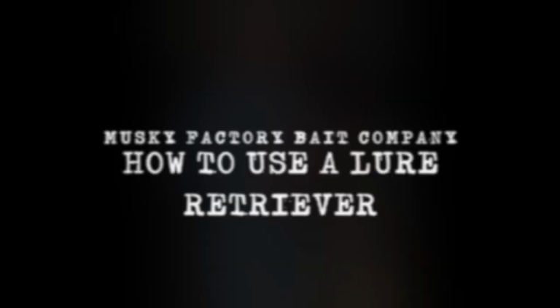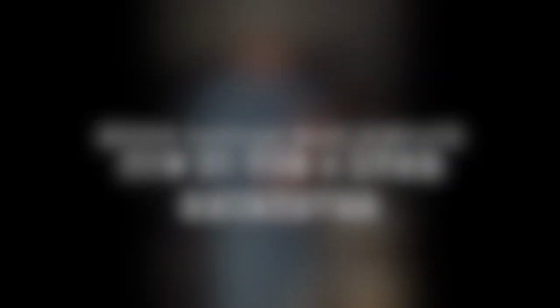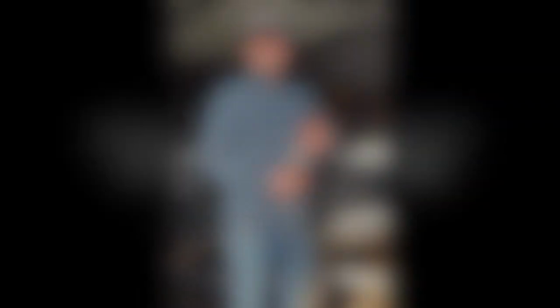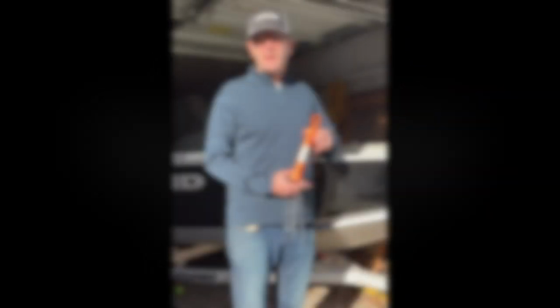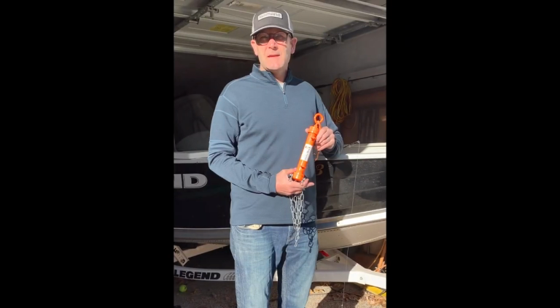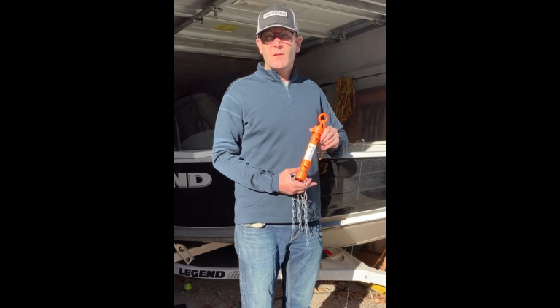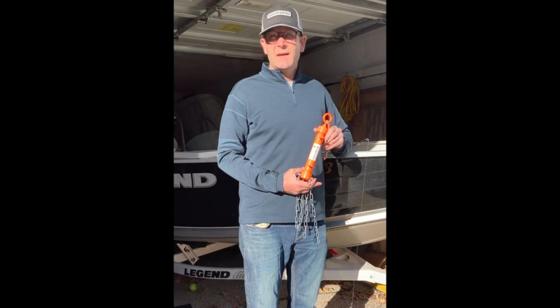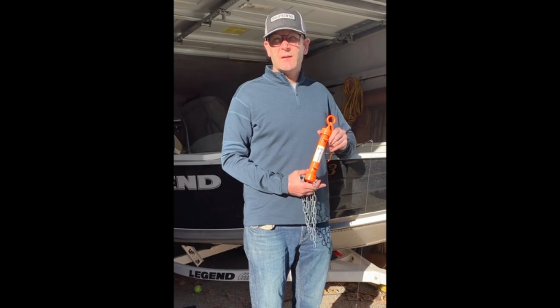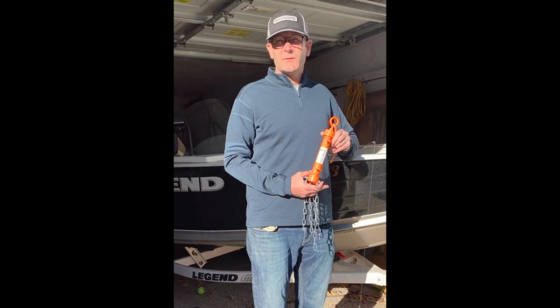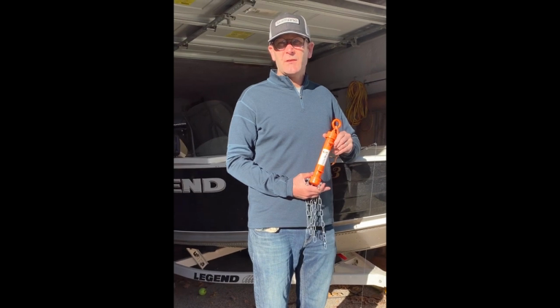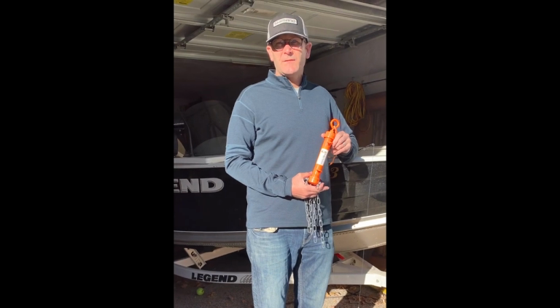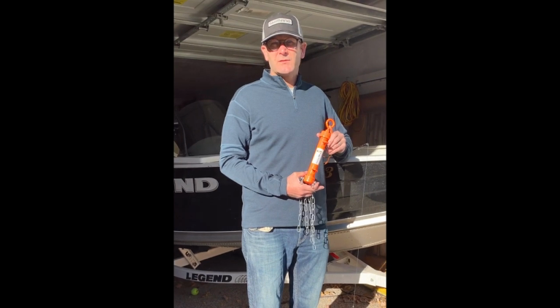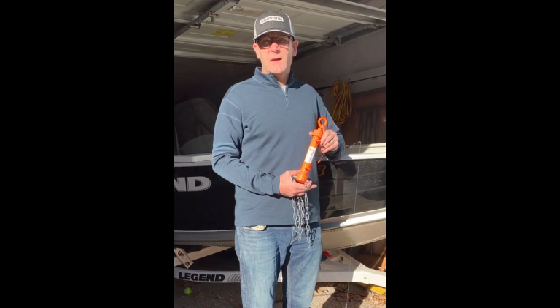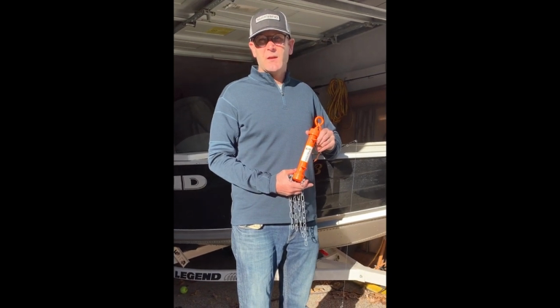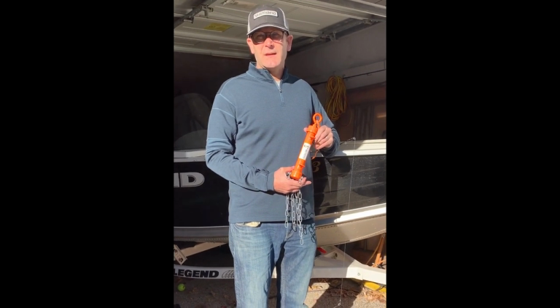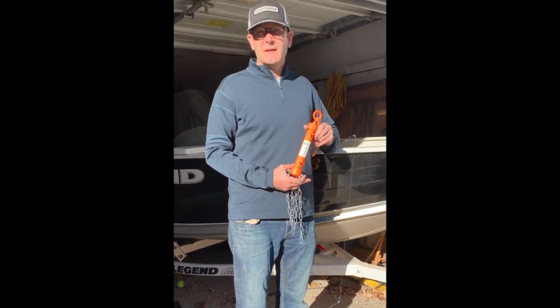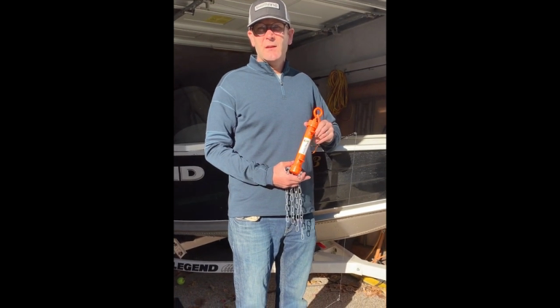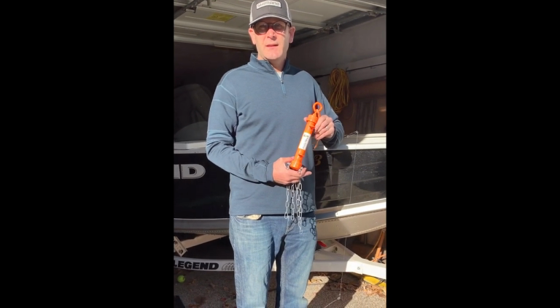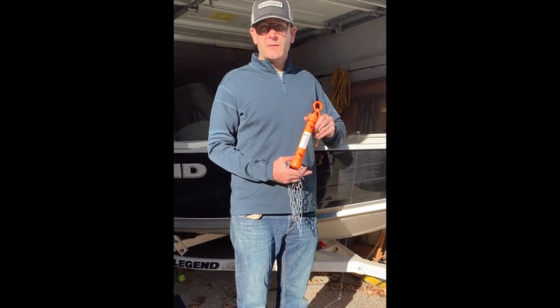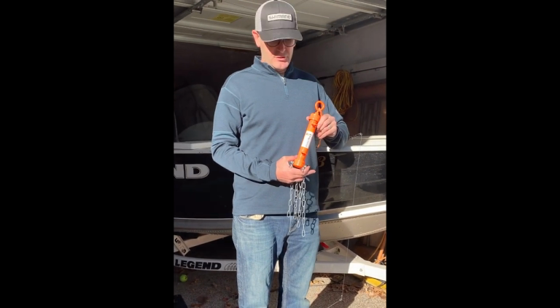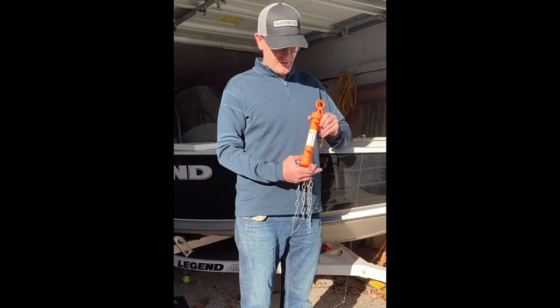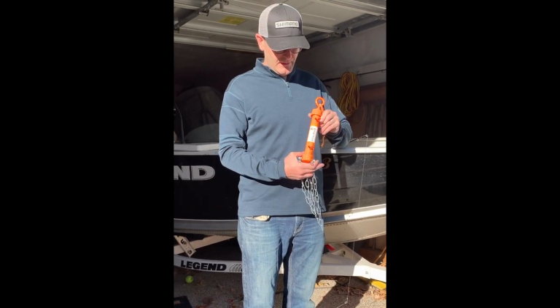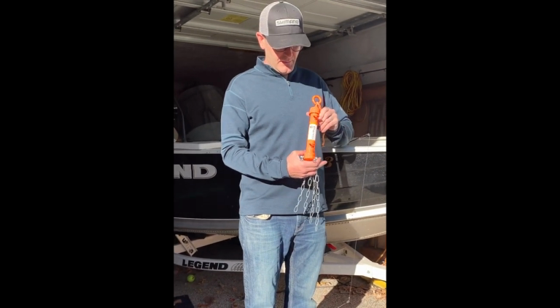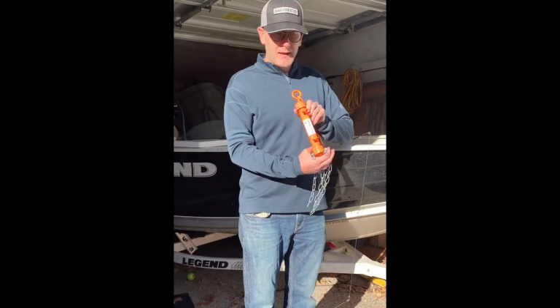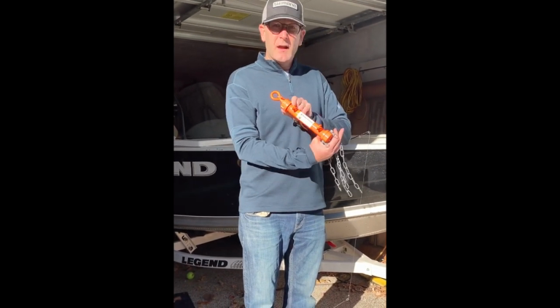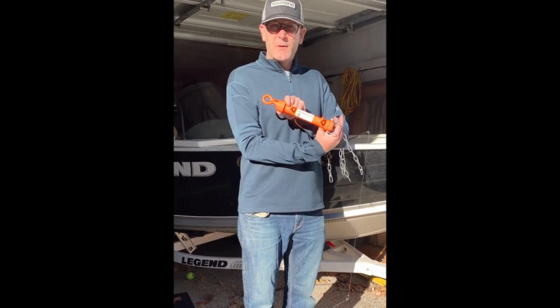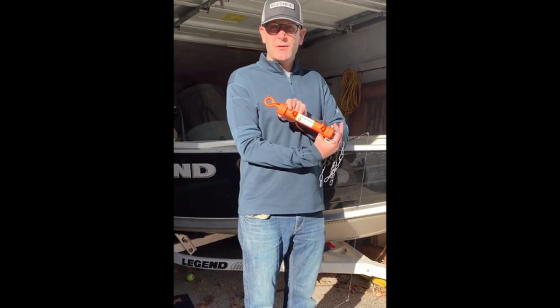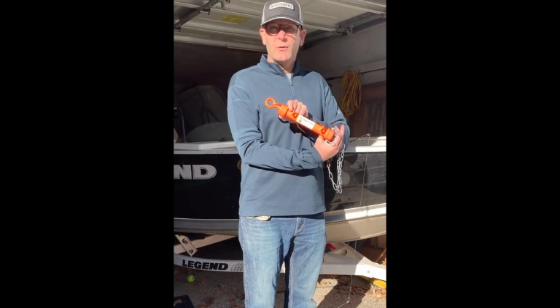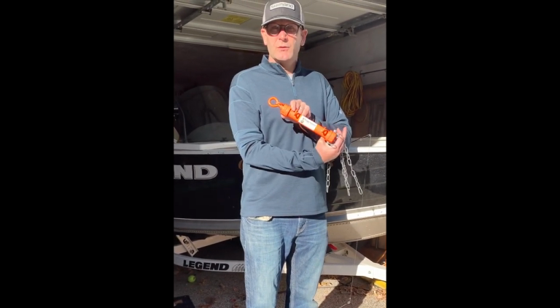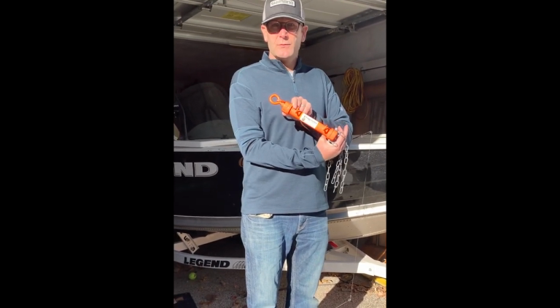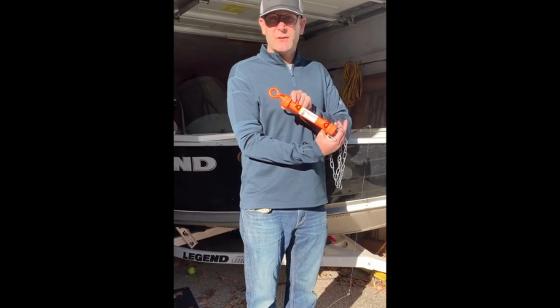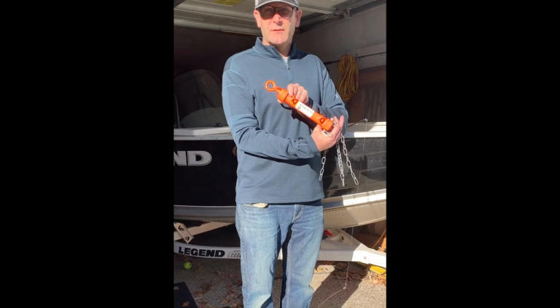Hi everybody, Mike here from Muskie Factory Bait Company. Today I'm going to show you a little bit about our new lure retrievers.